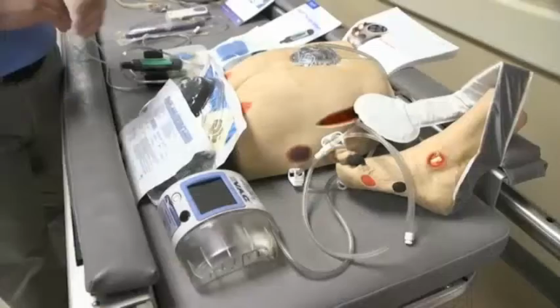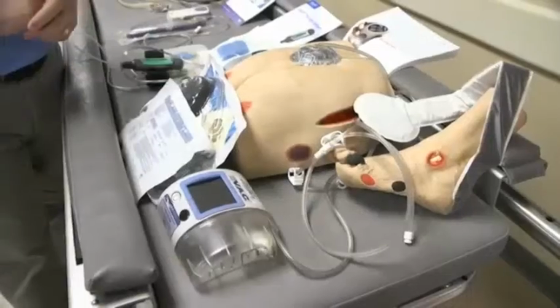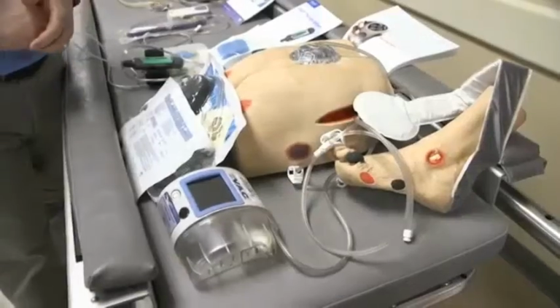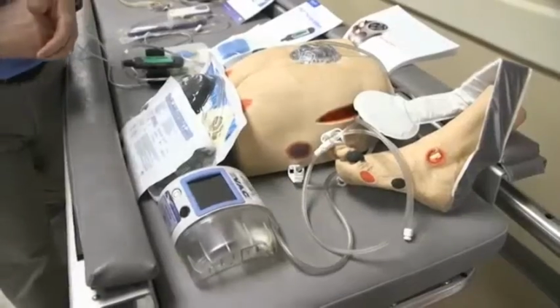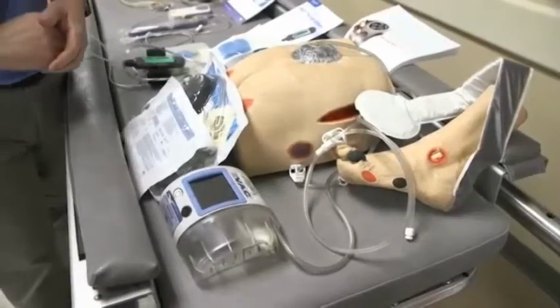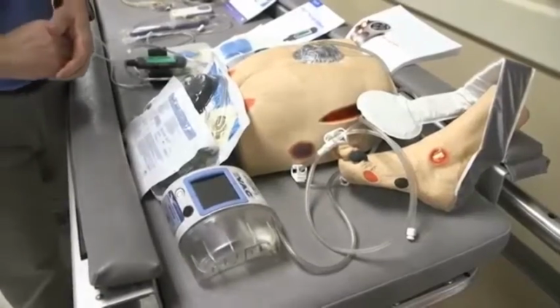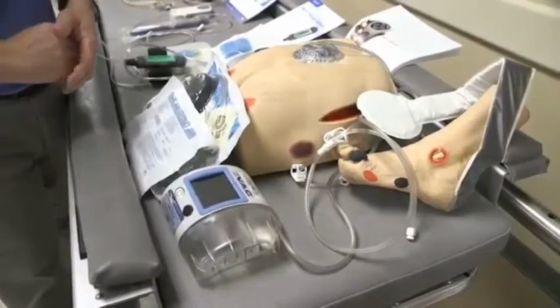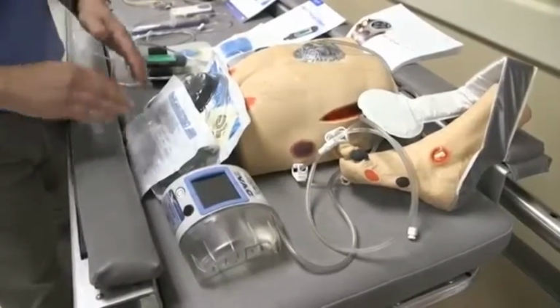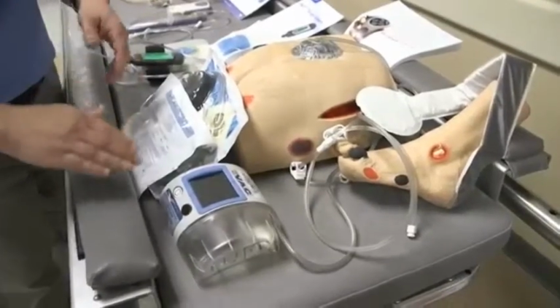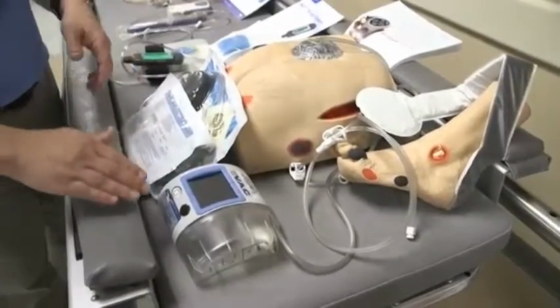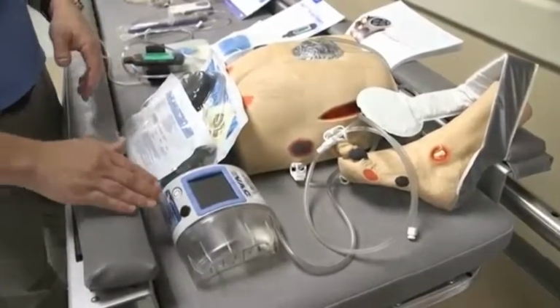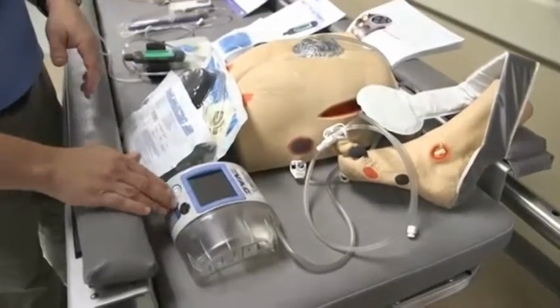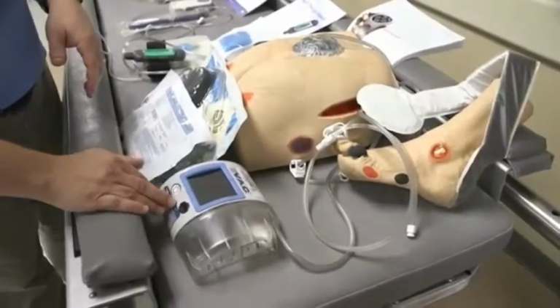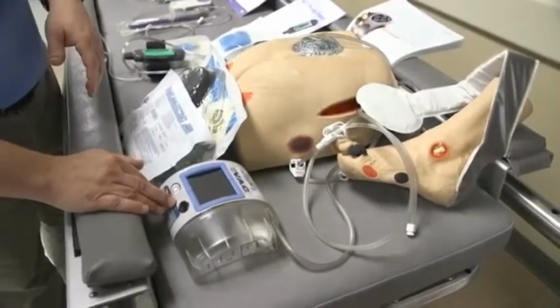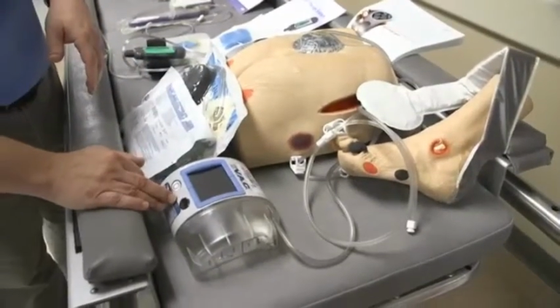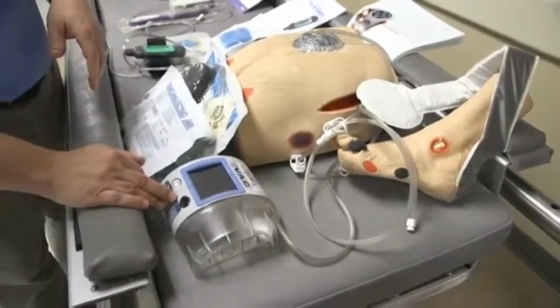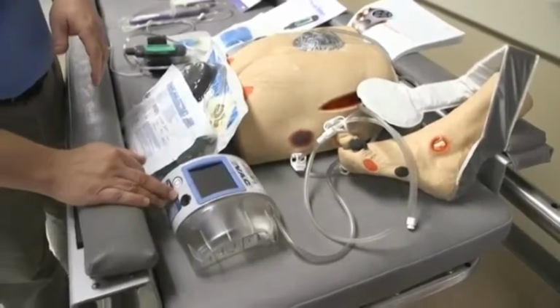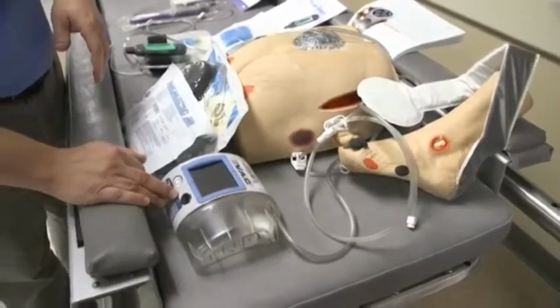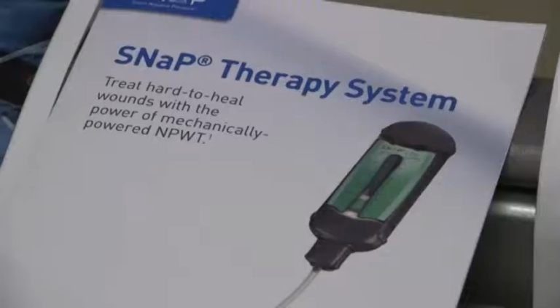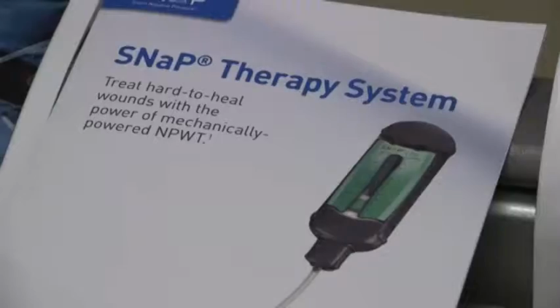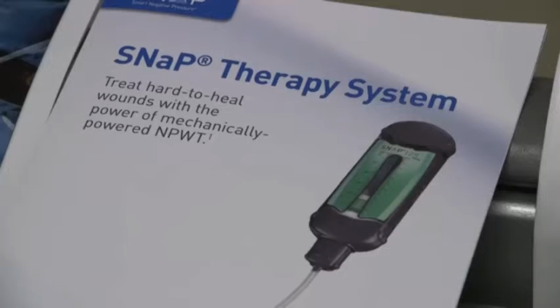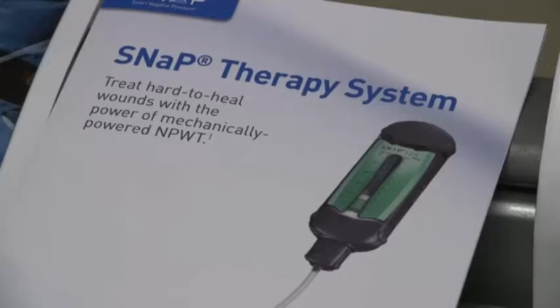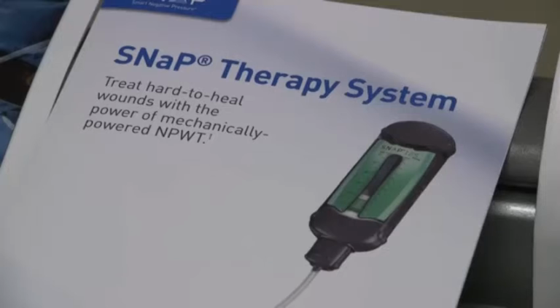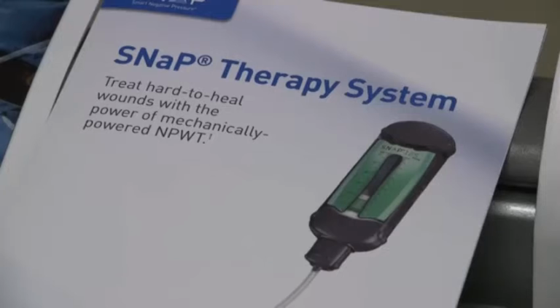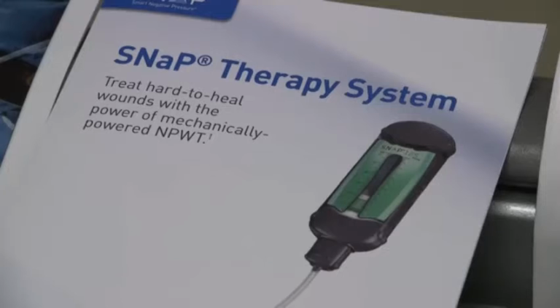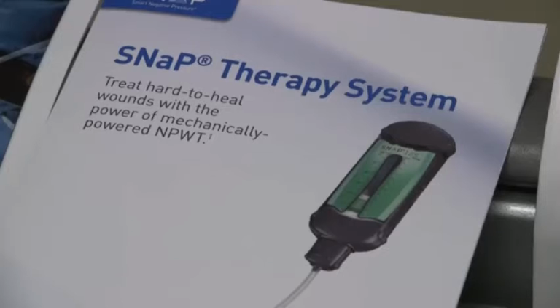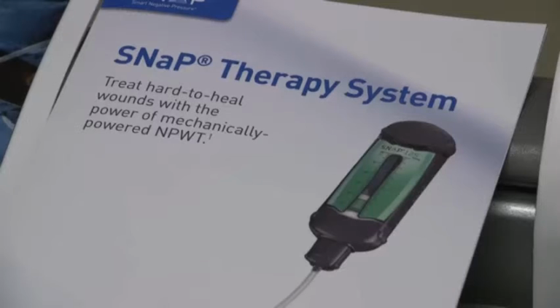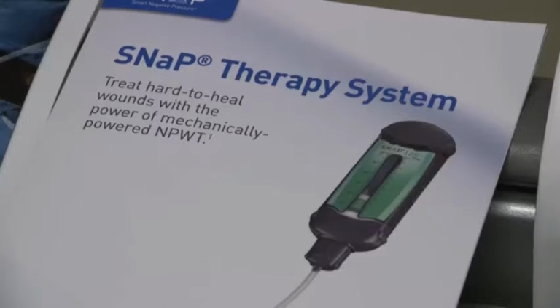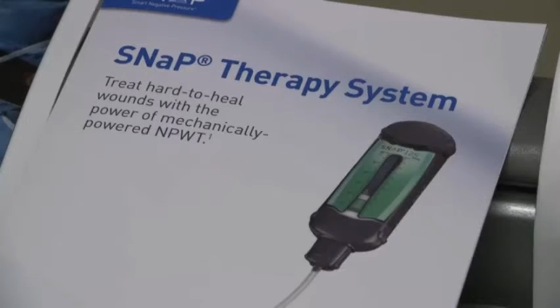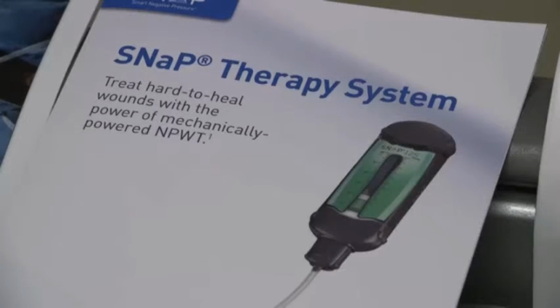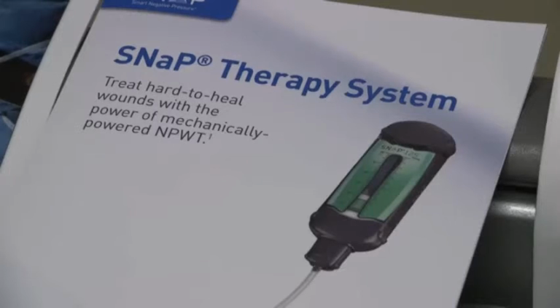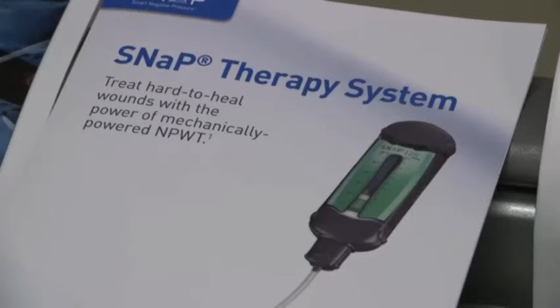Typically, patients wear the device for six to eight weeks. Three days a week, health experts change the dressing.